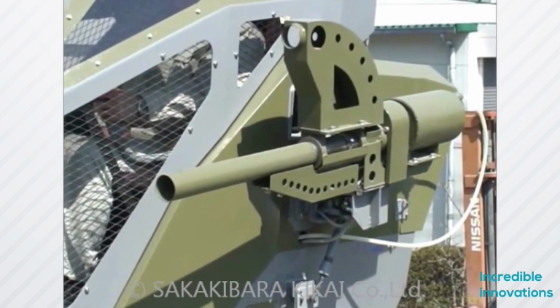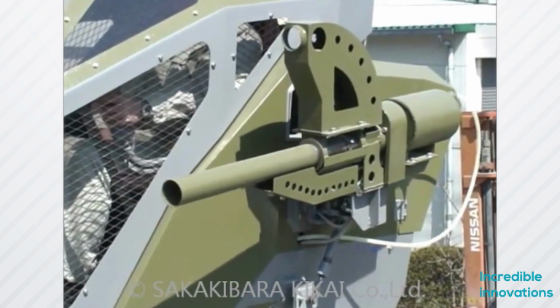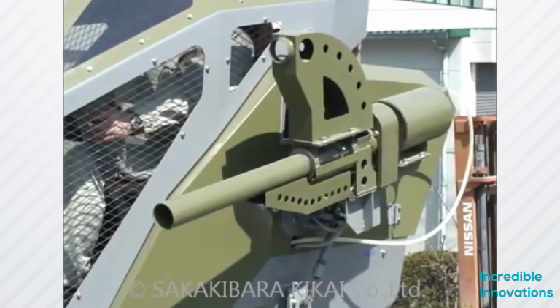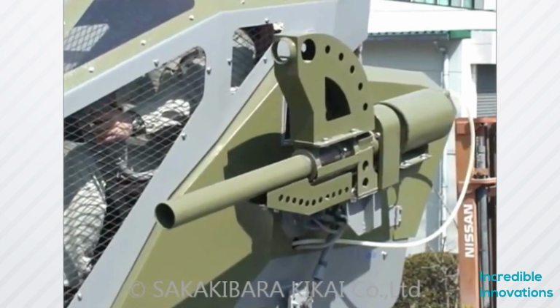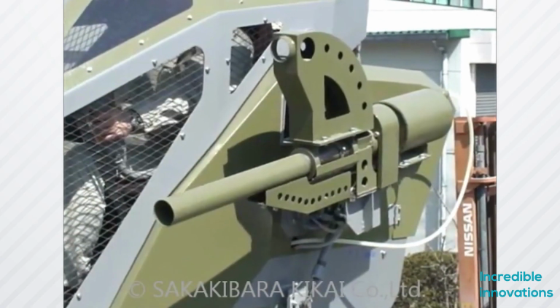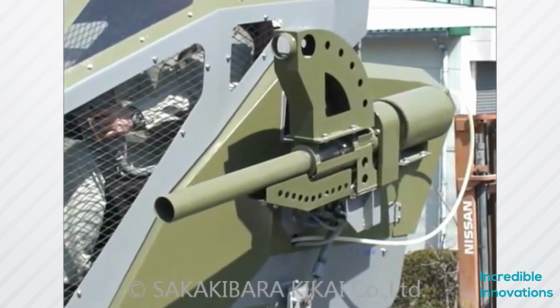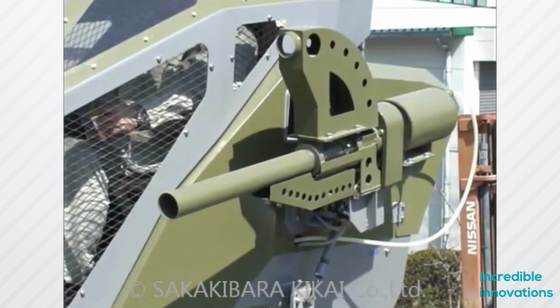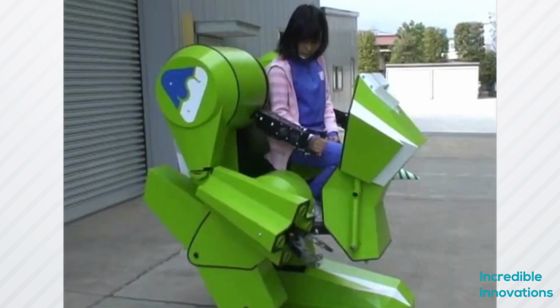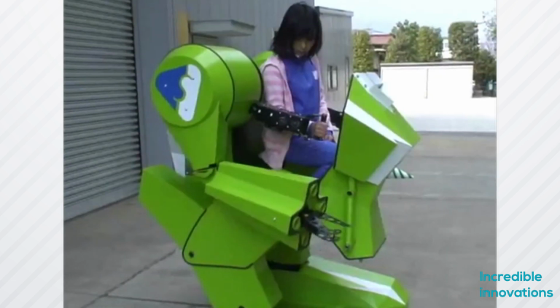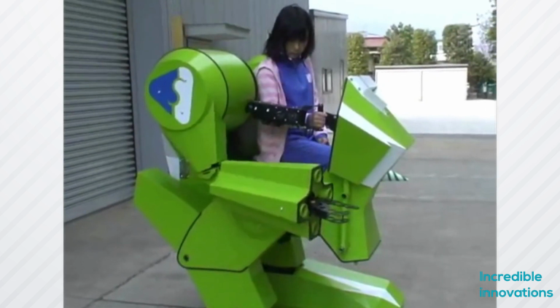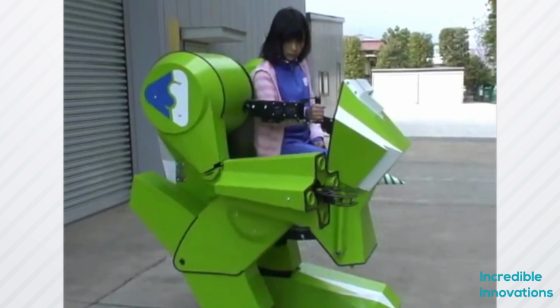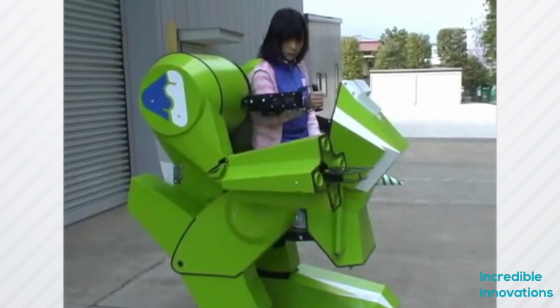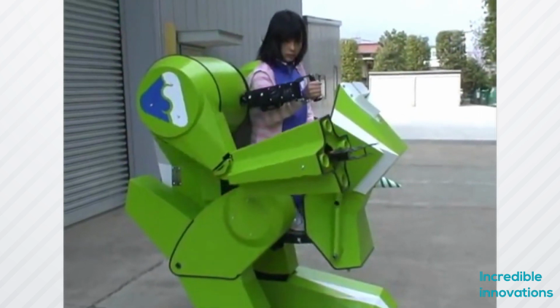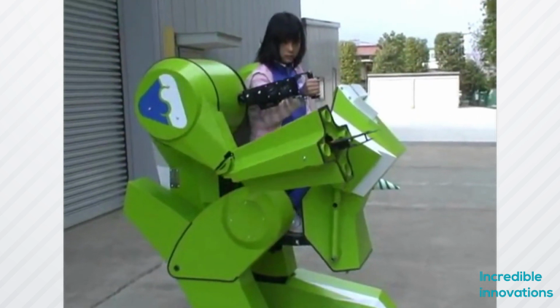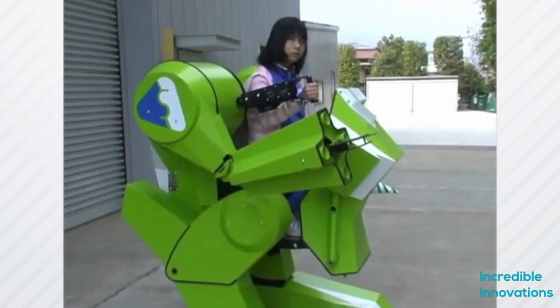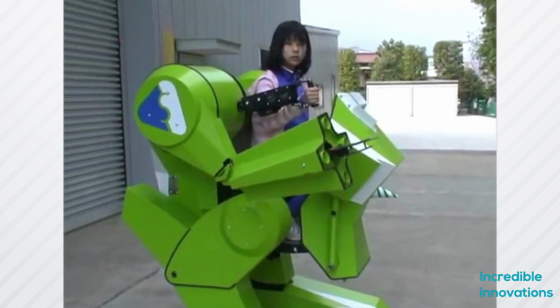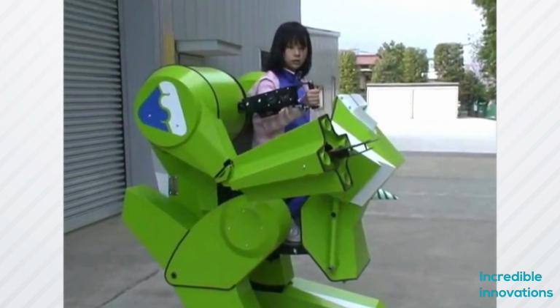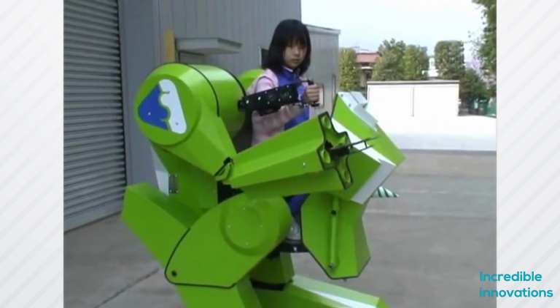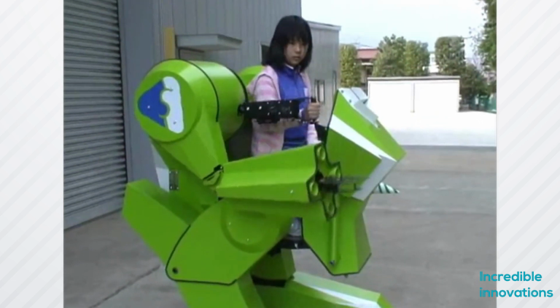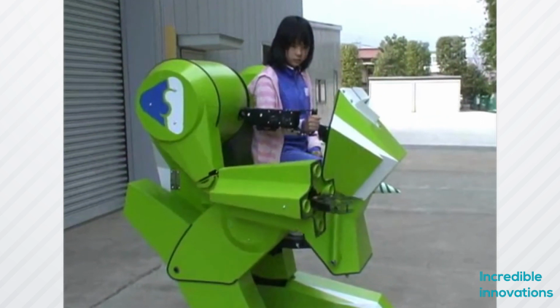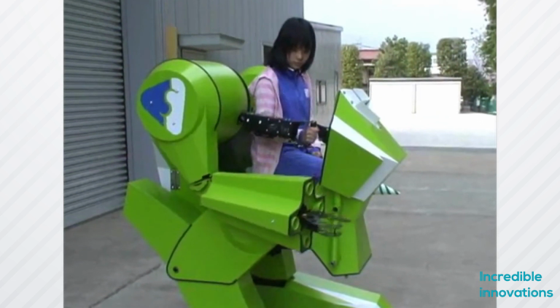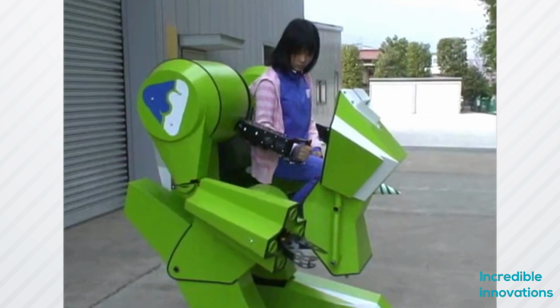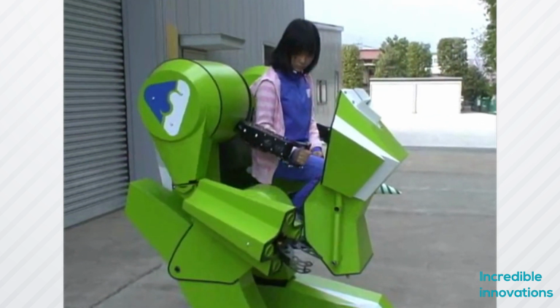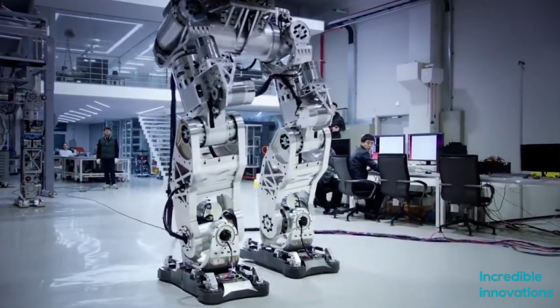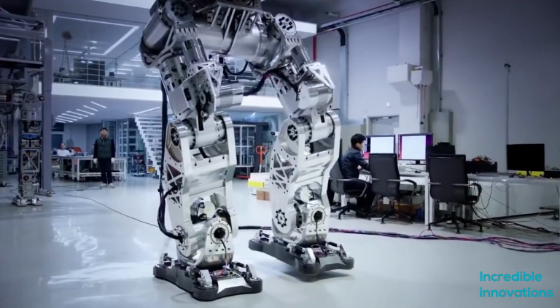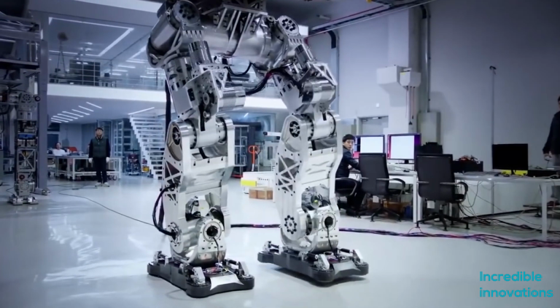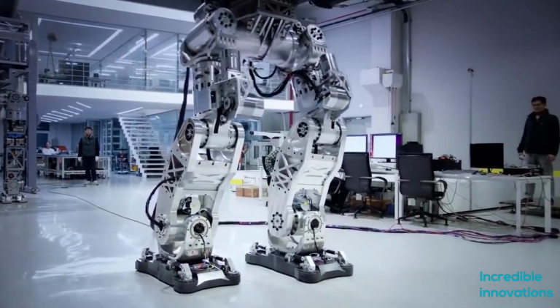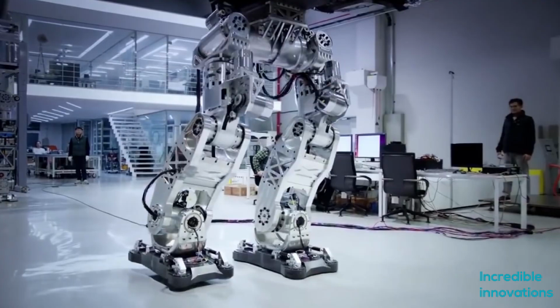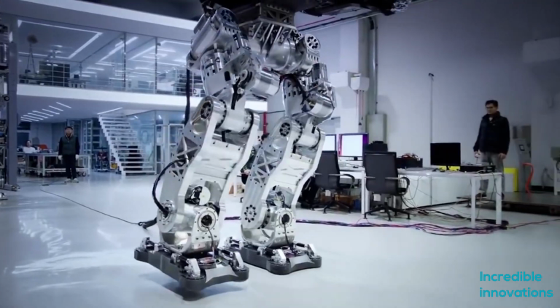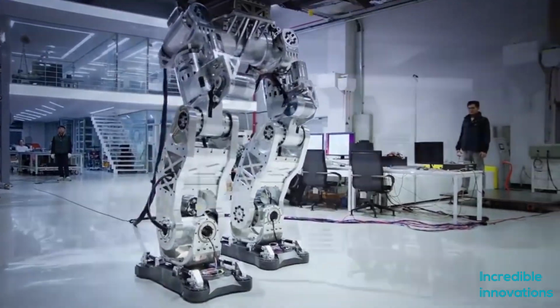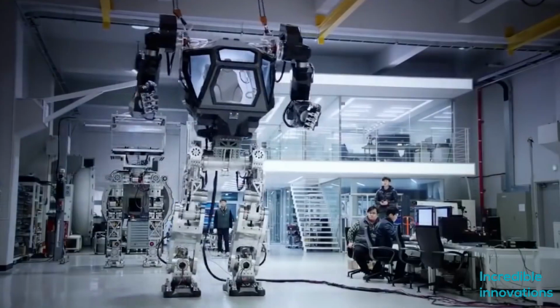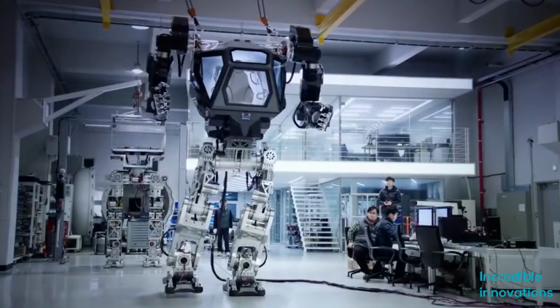In this video, we are going to explore some amazing mech suits — where they have reached in their development cycles, and what is their possible use in our life.